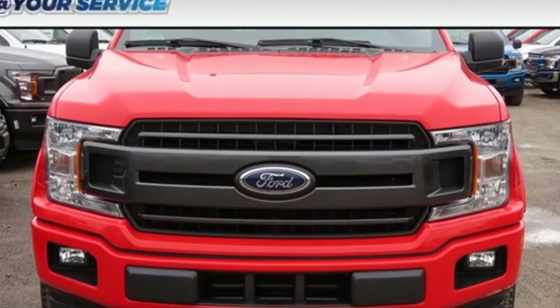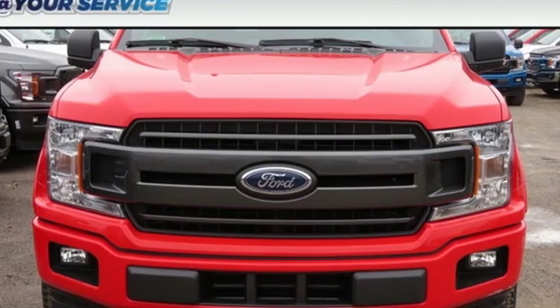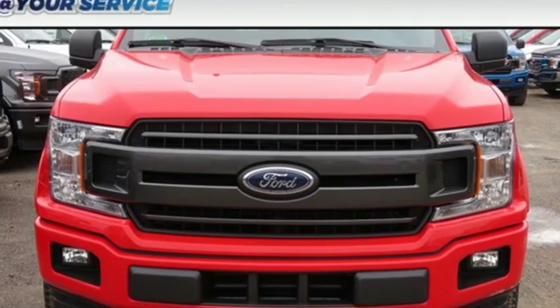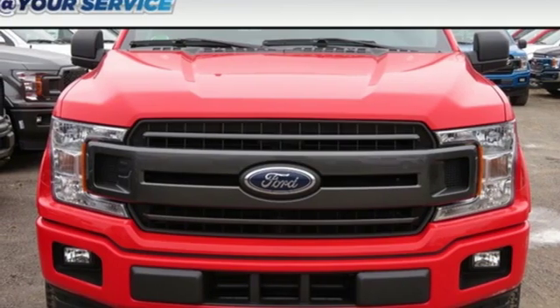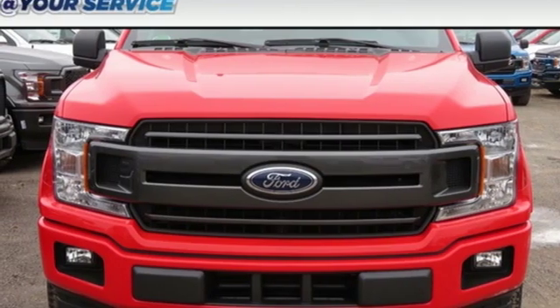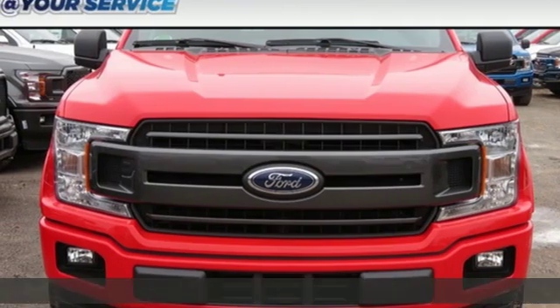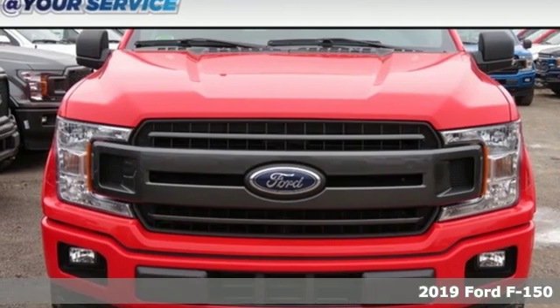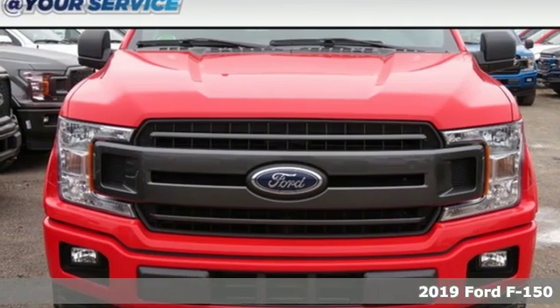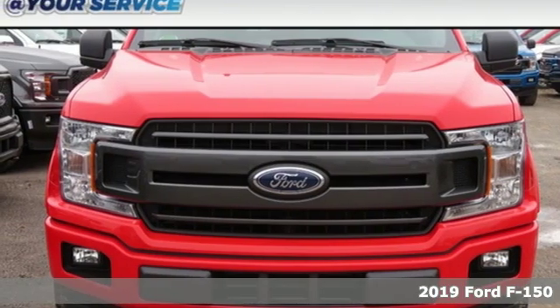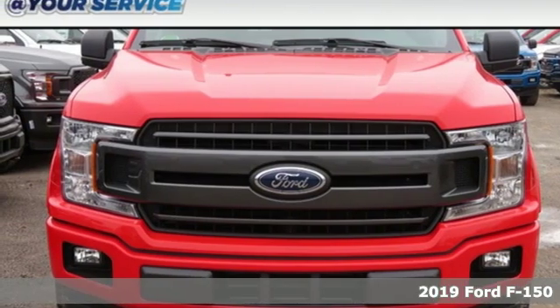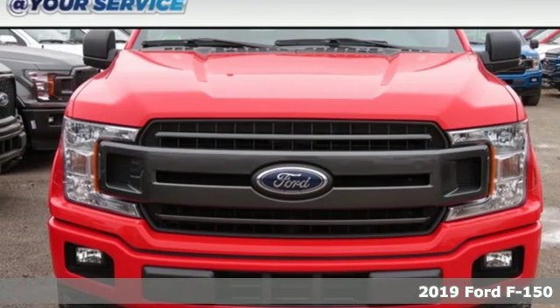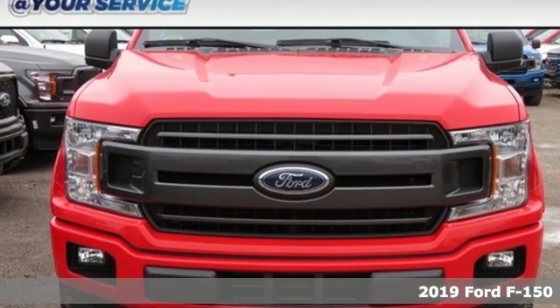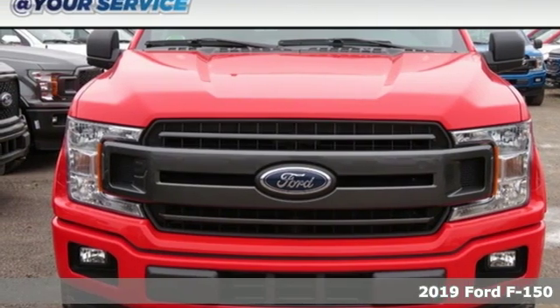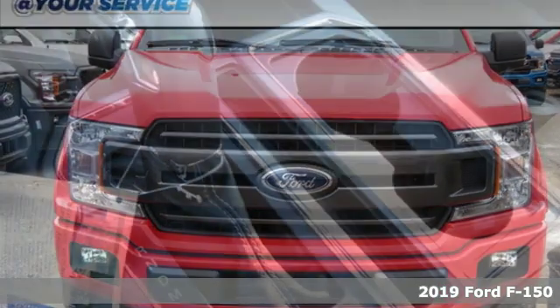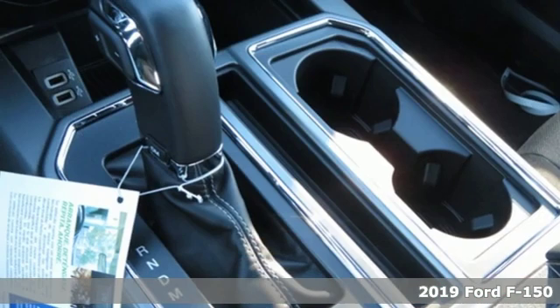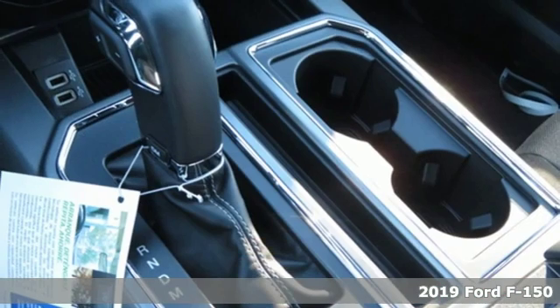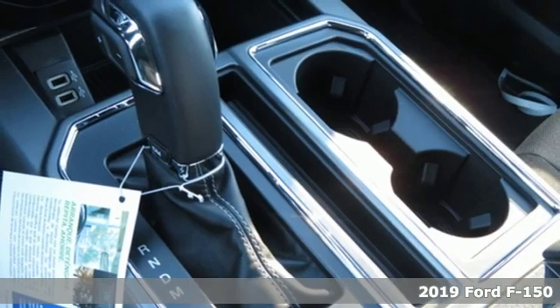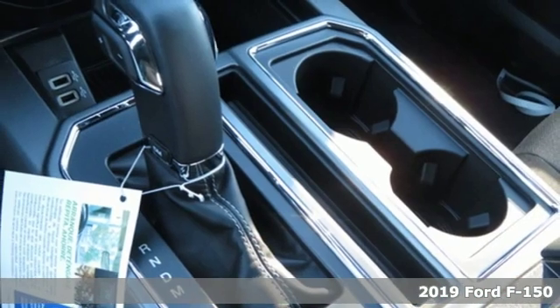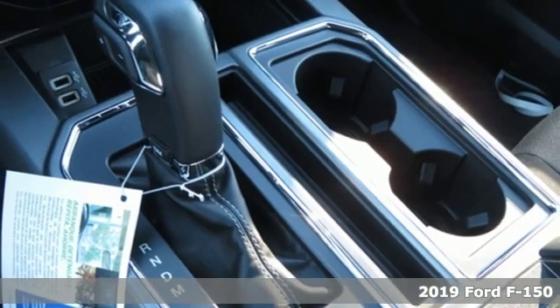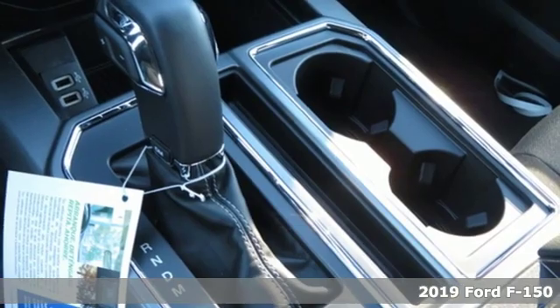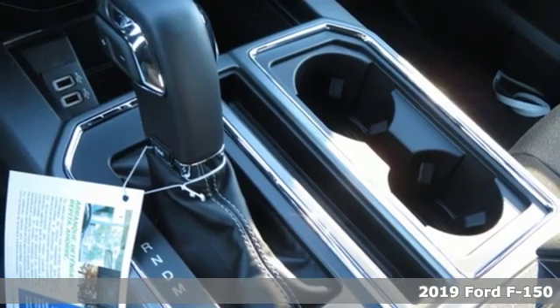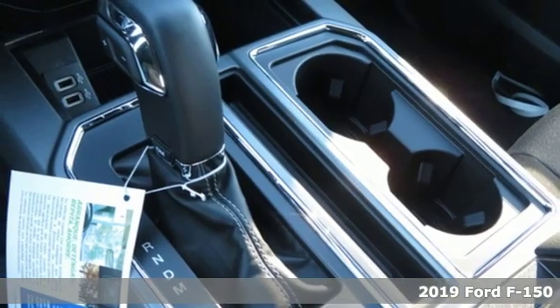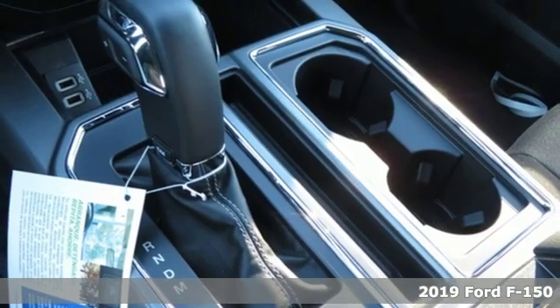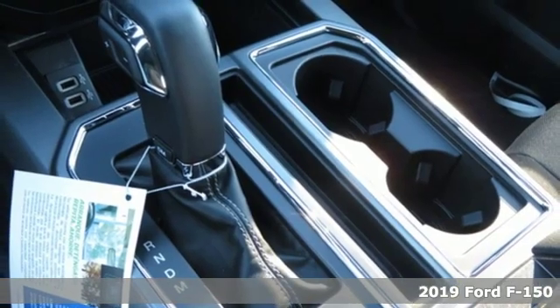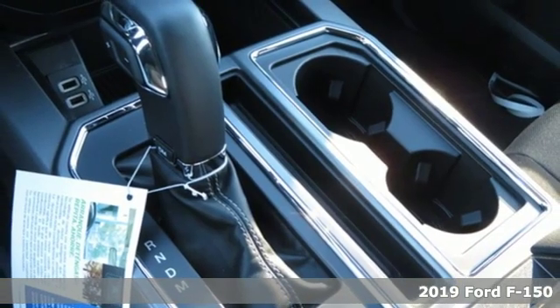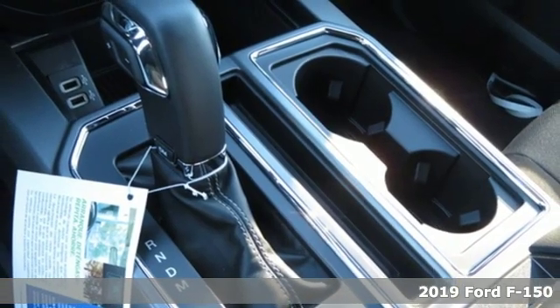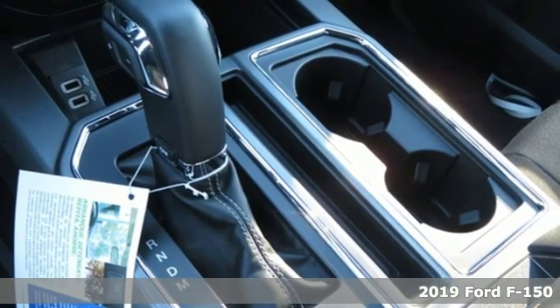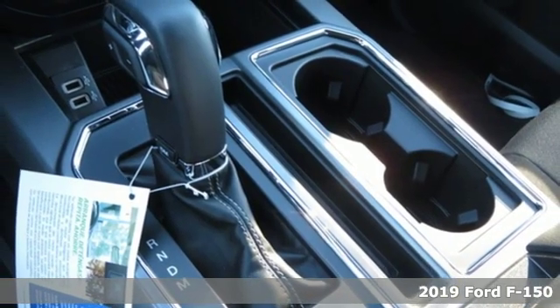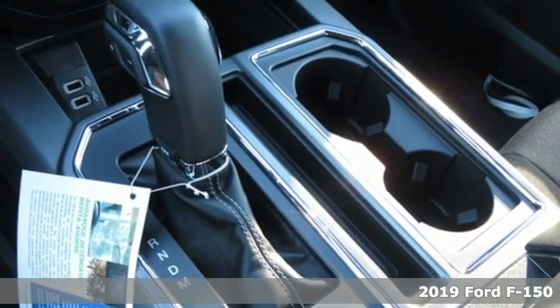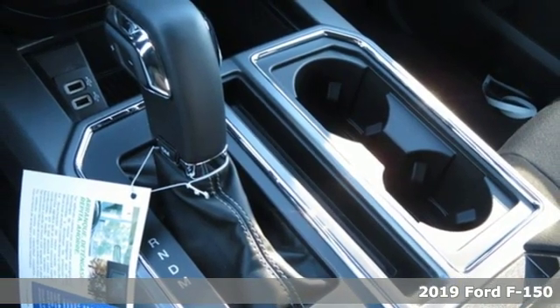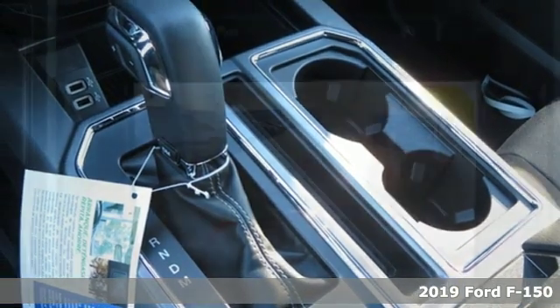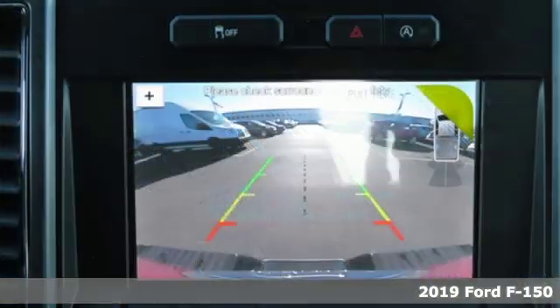Here's a new 2019 Ford F-150. Job after job, this truck is always ready for the next project.